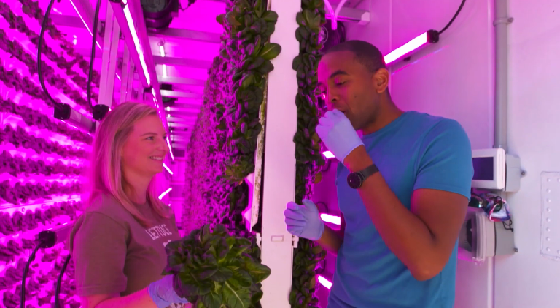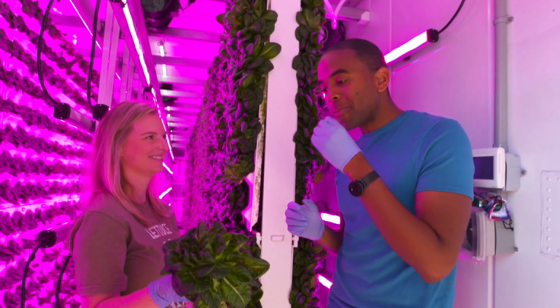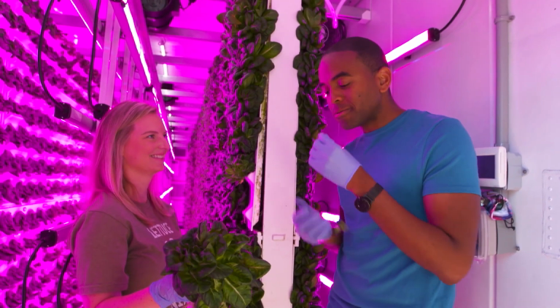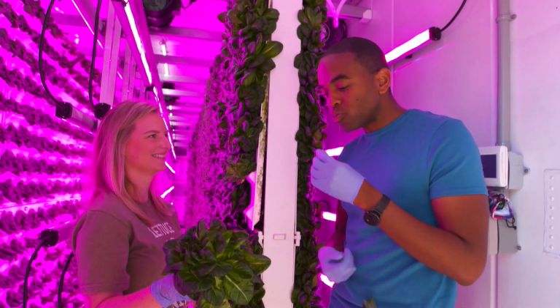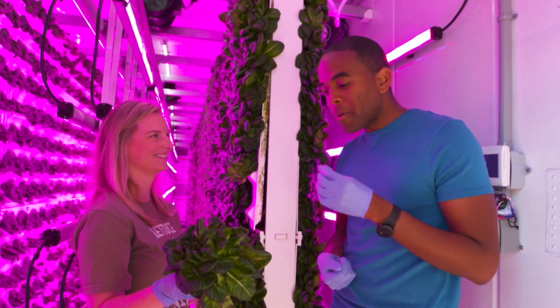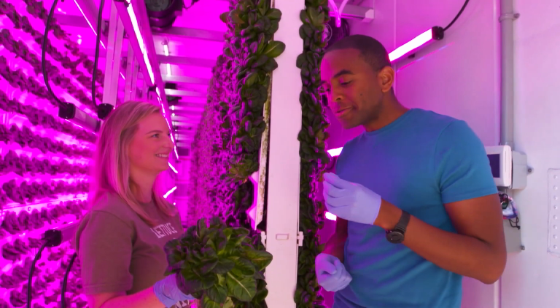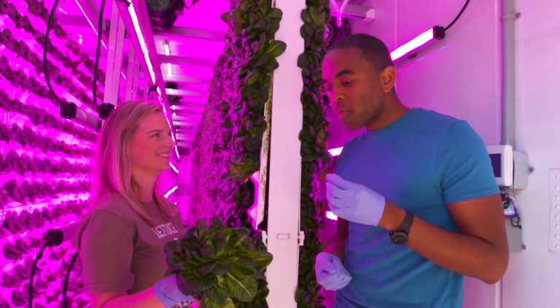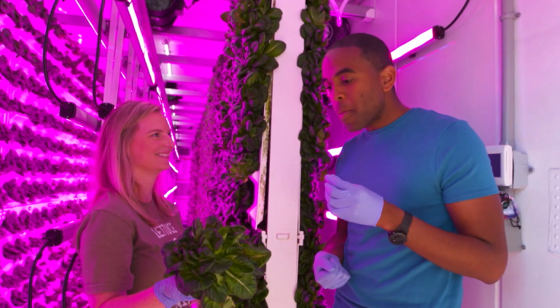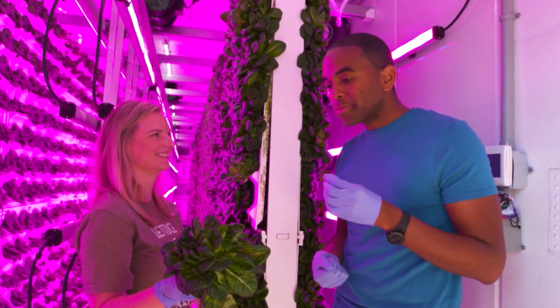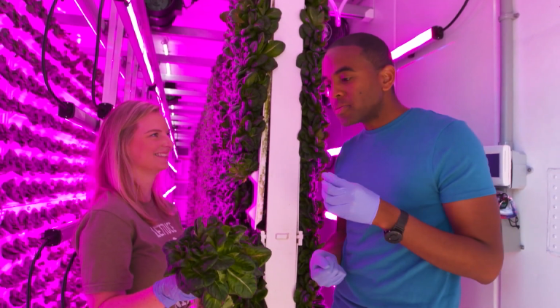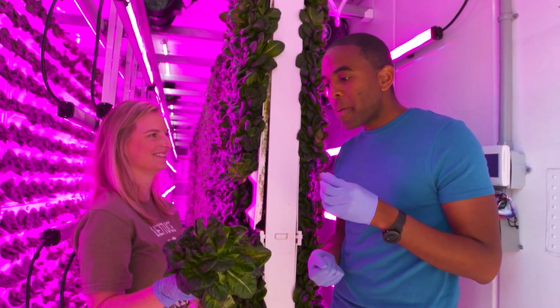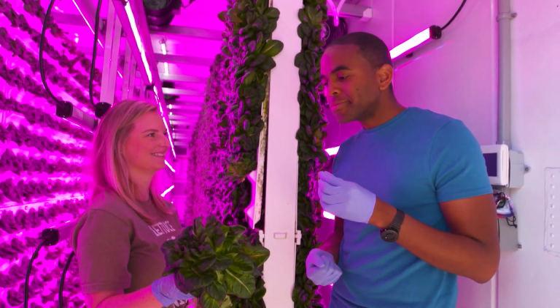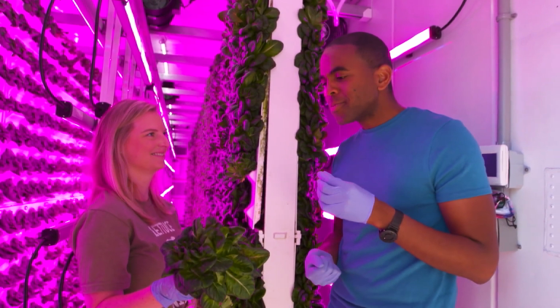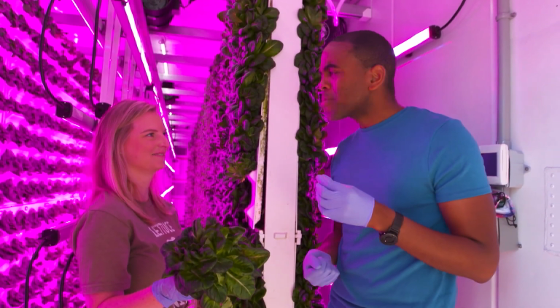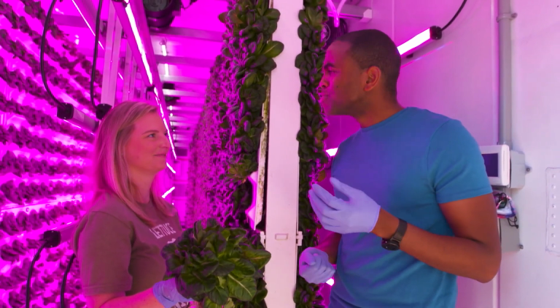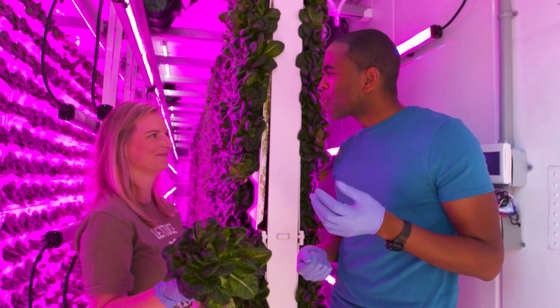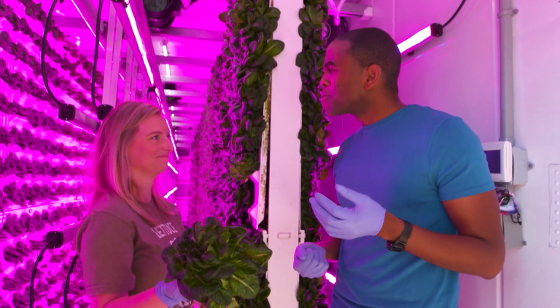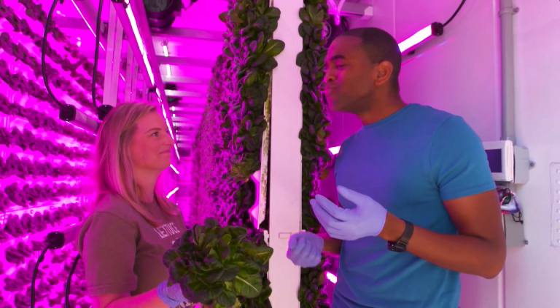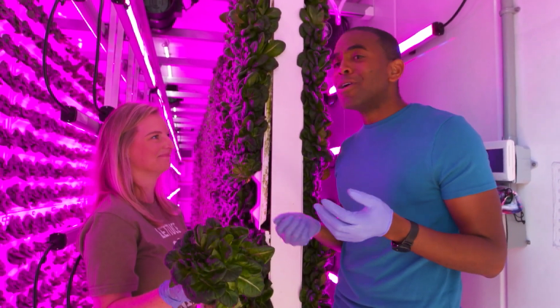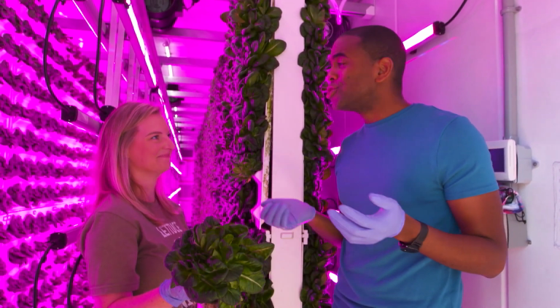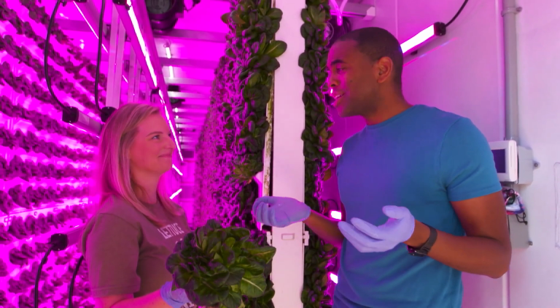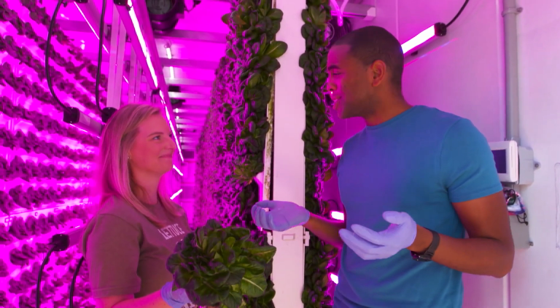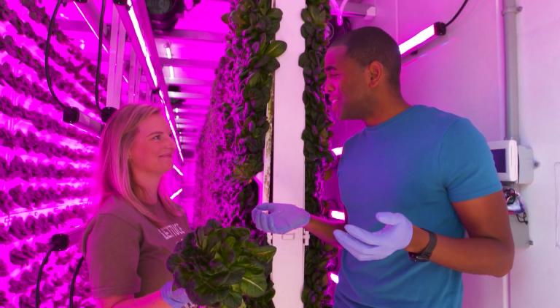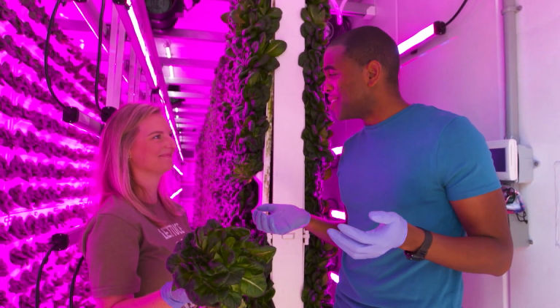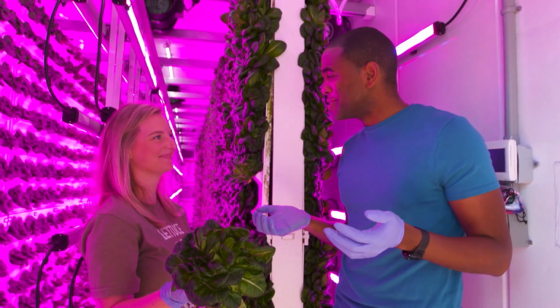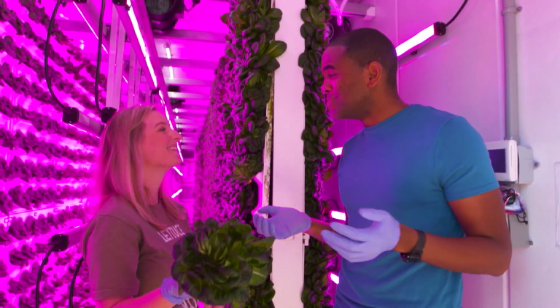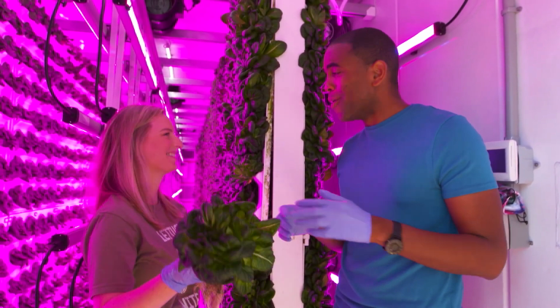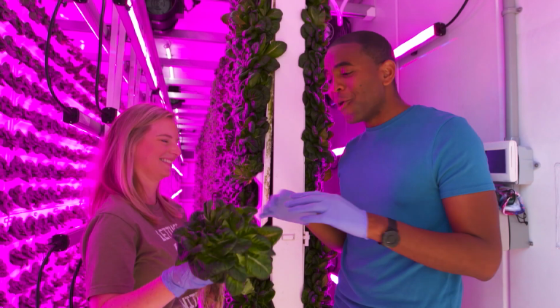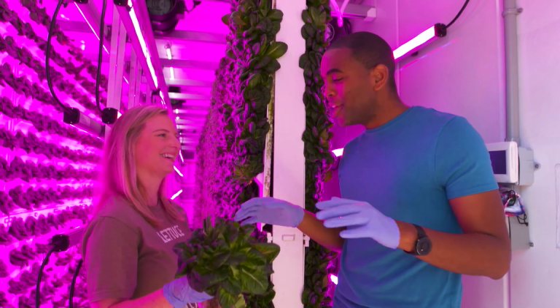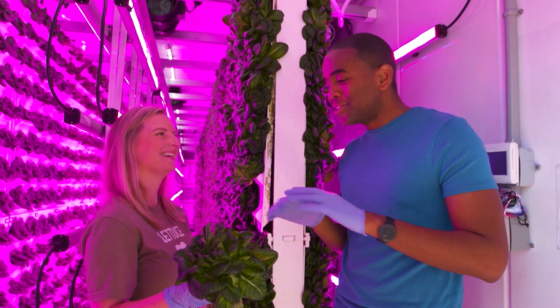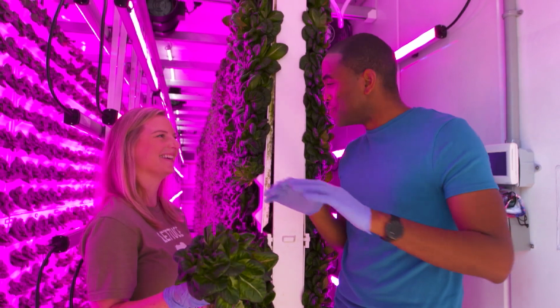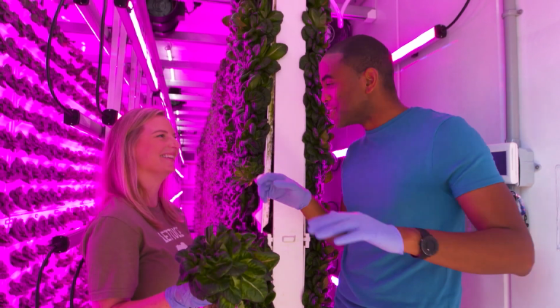Not to mention the taste of freshness. No dressing needed — no oil, no vinegar.